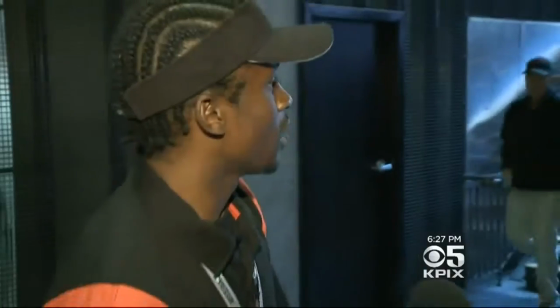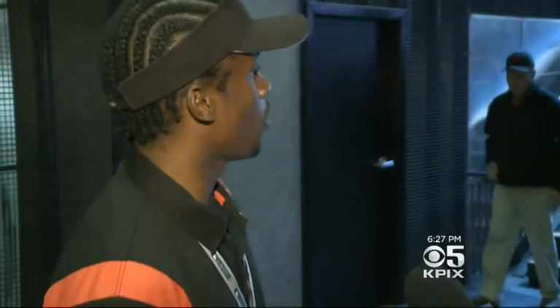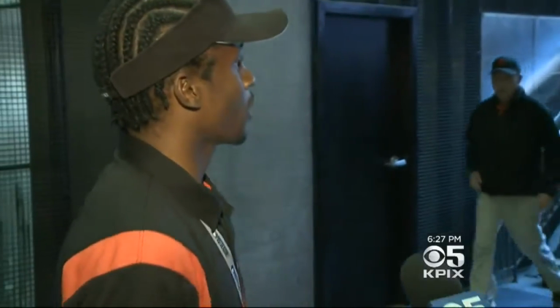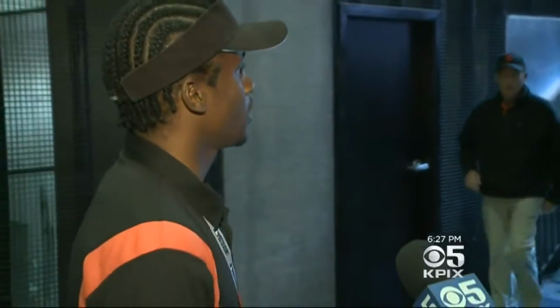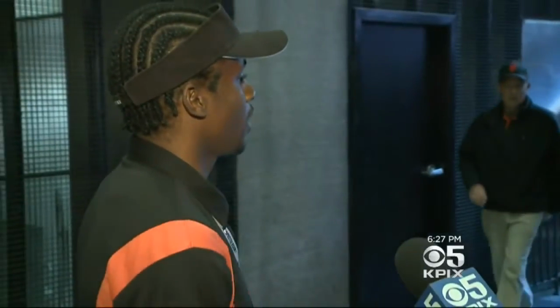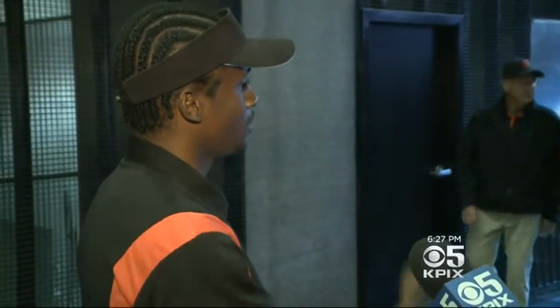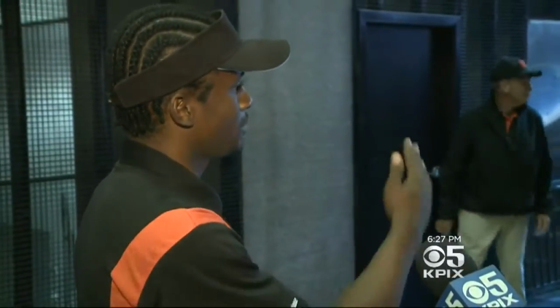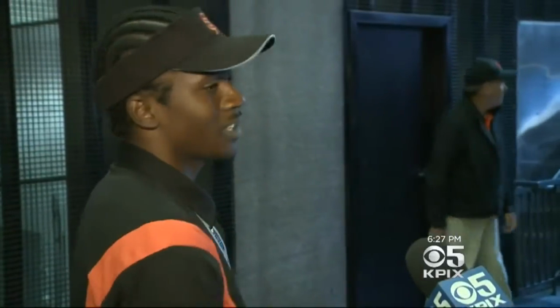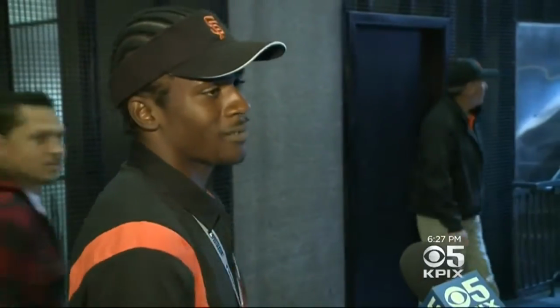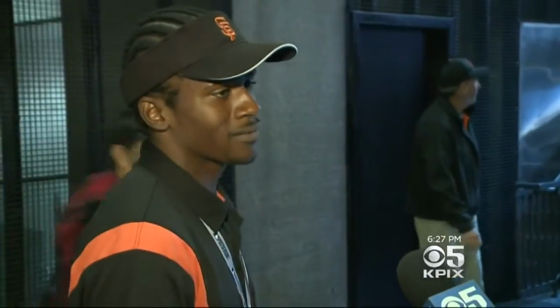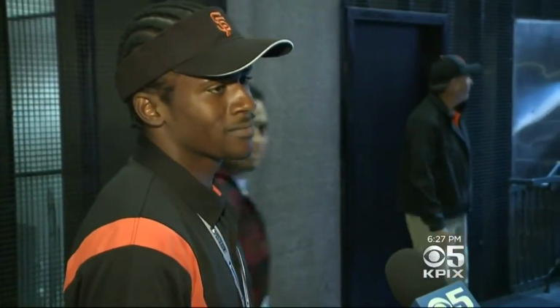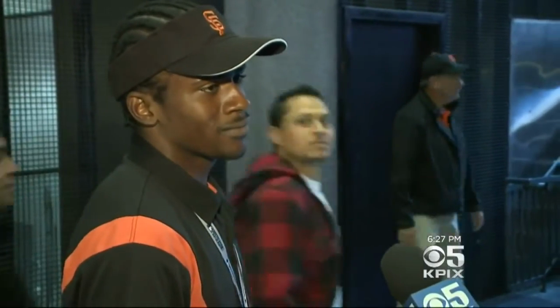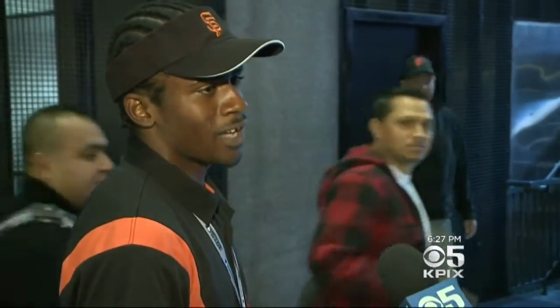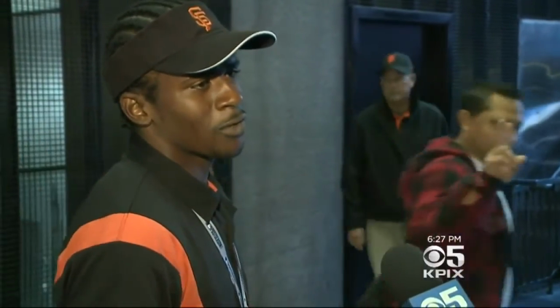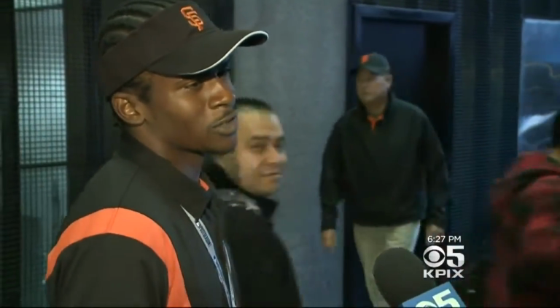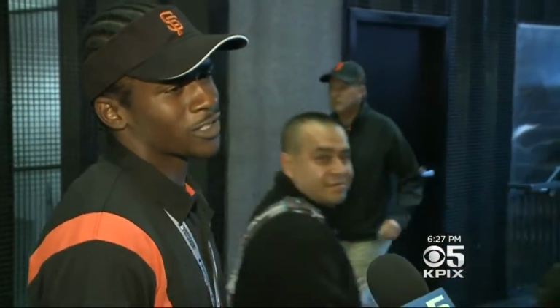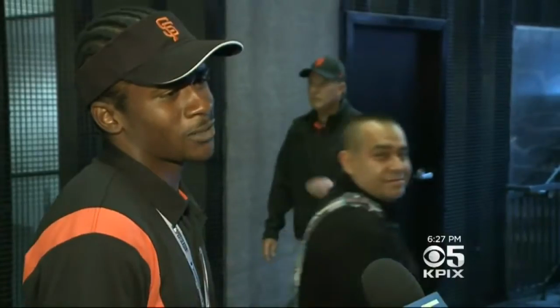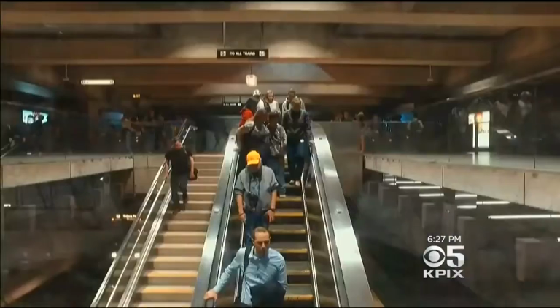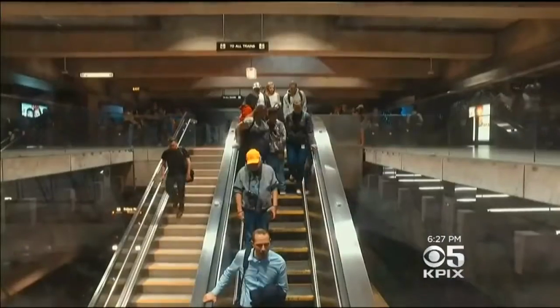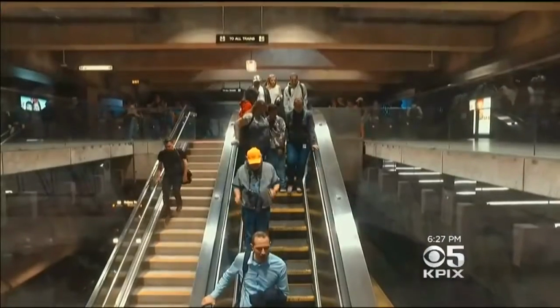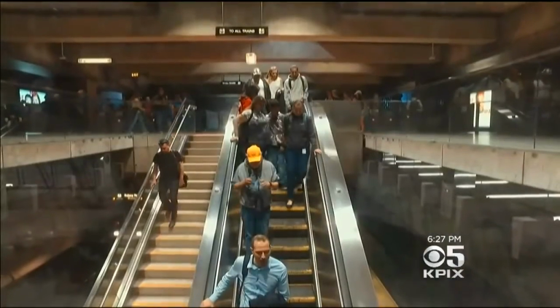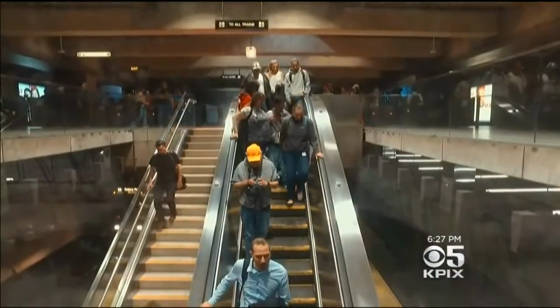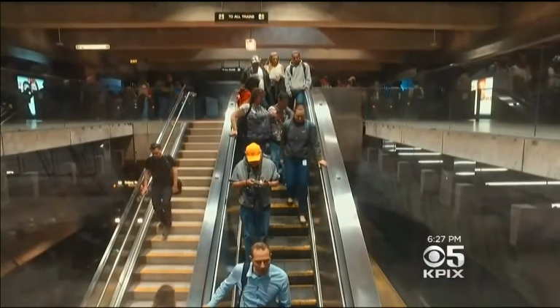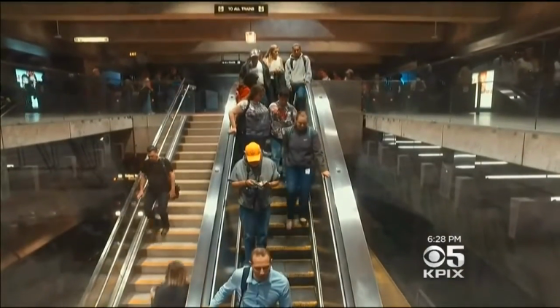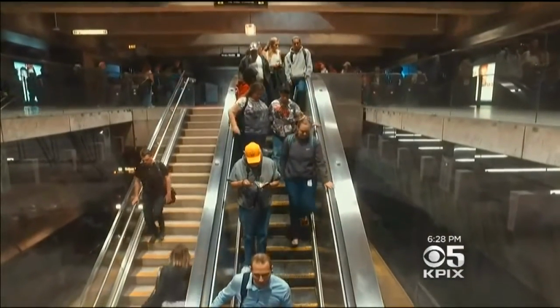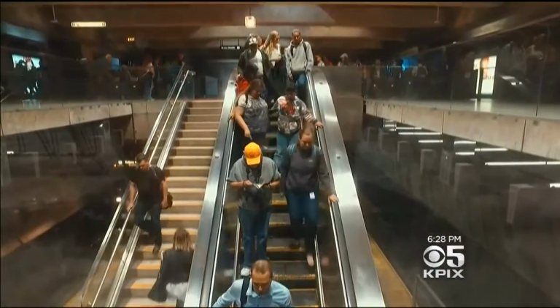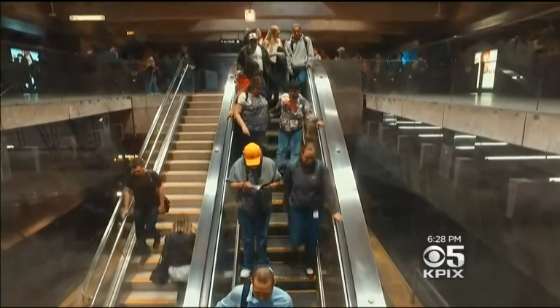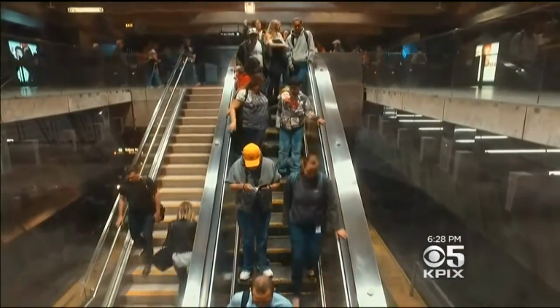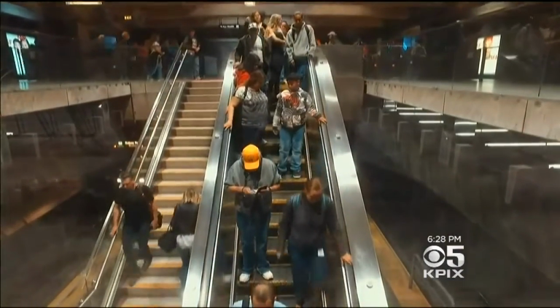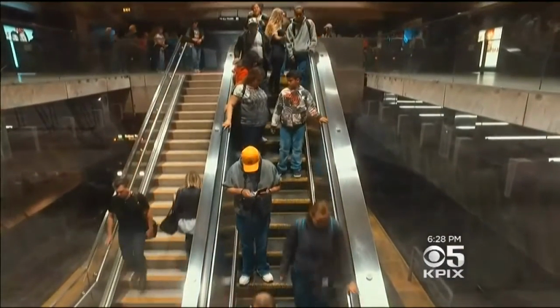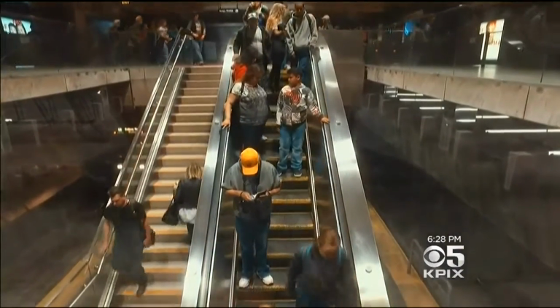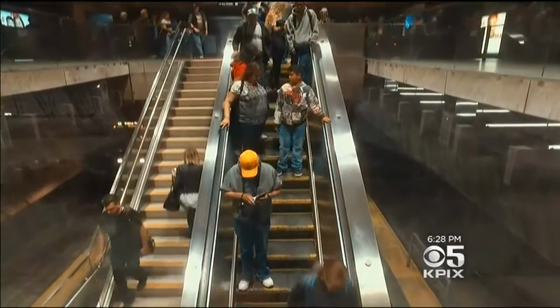I walk up on the left — I'm in a rush all the time. But maybe it's not the best way for everyone to escalate.